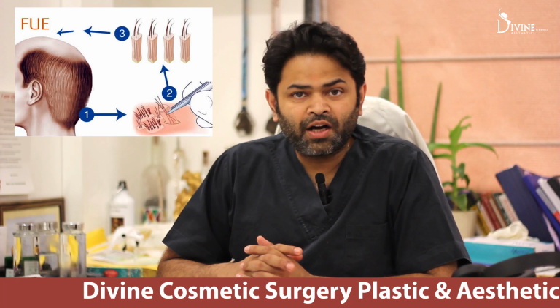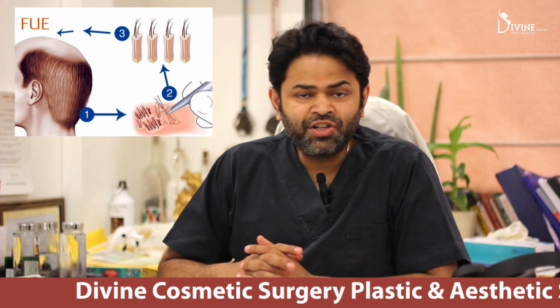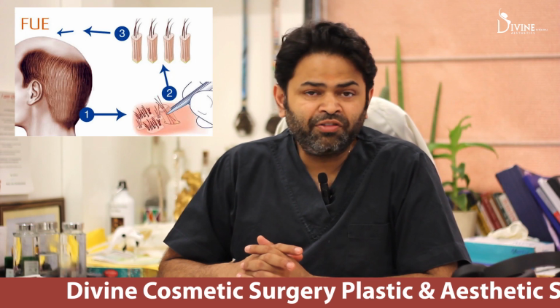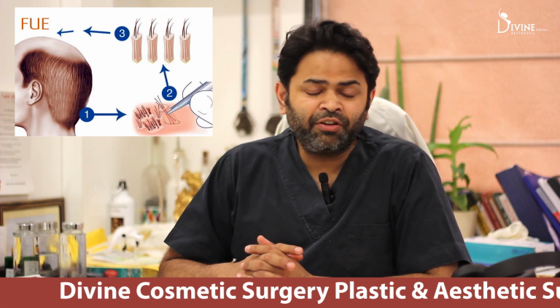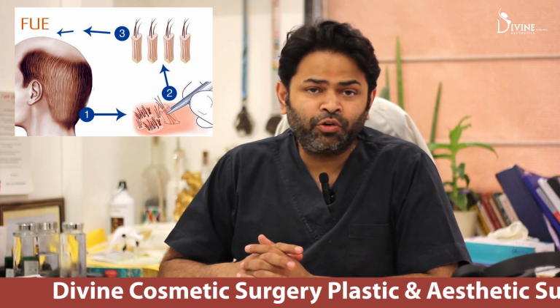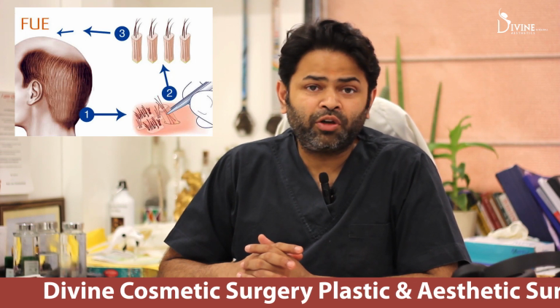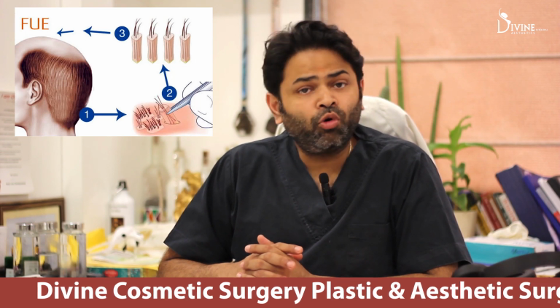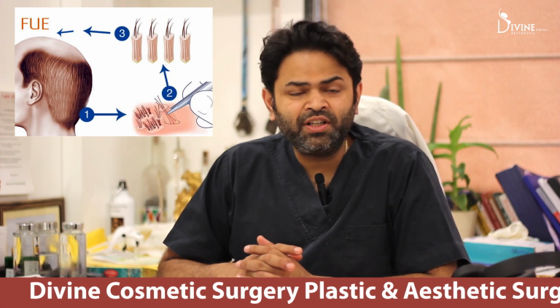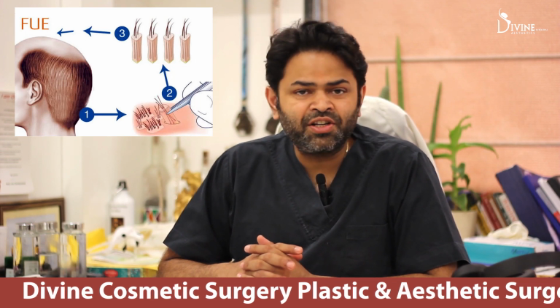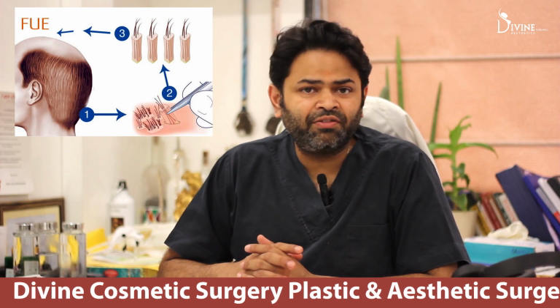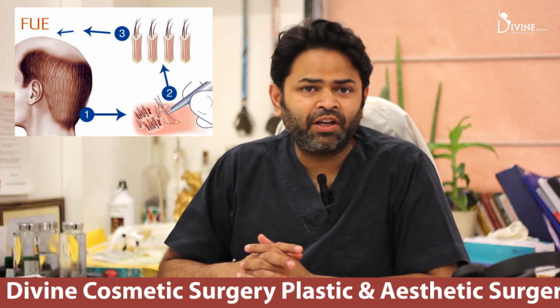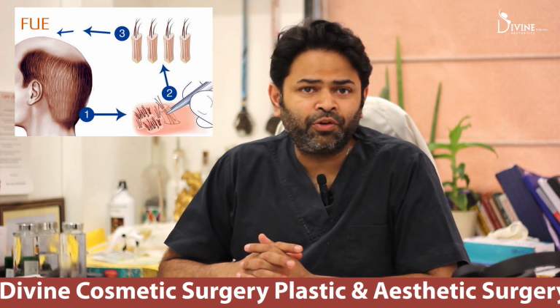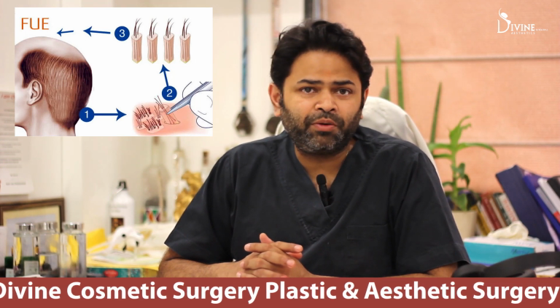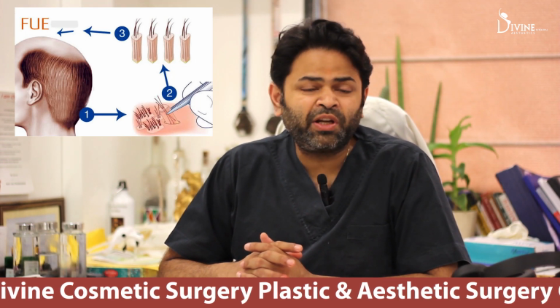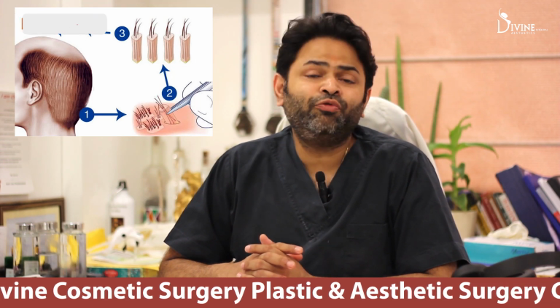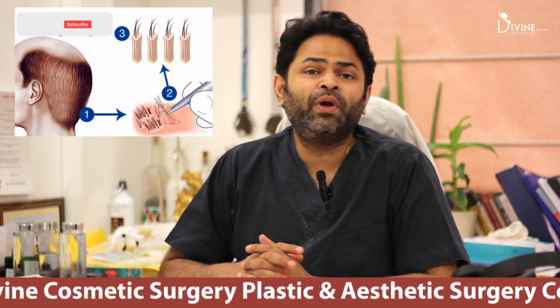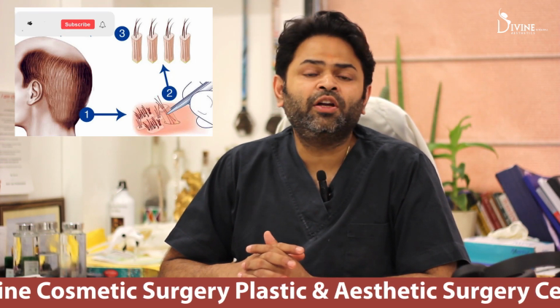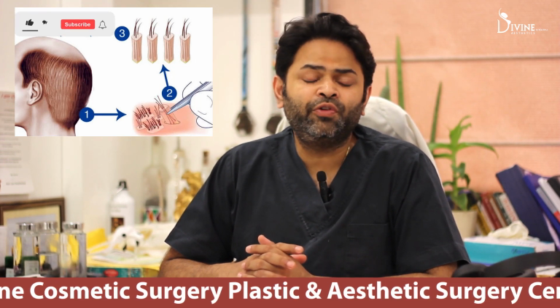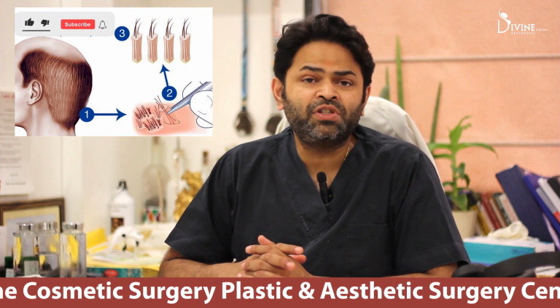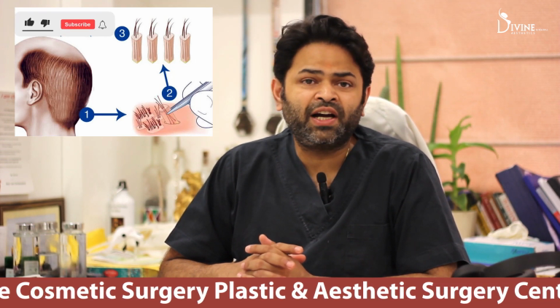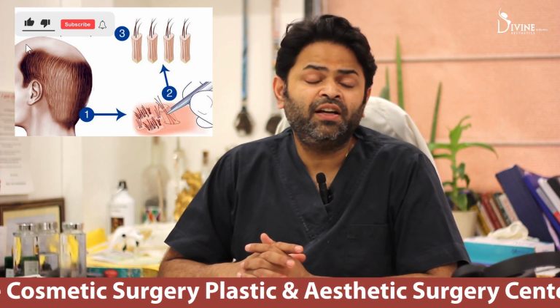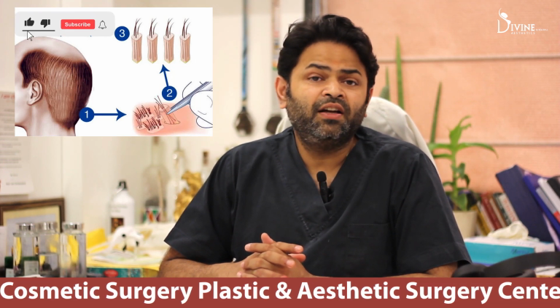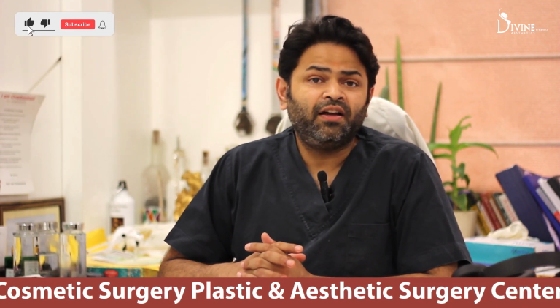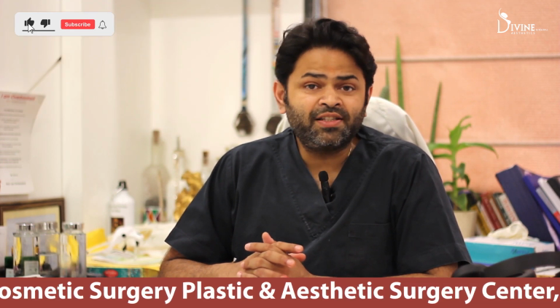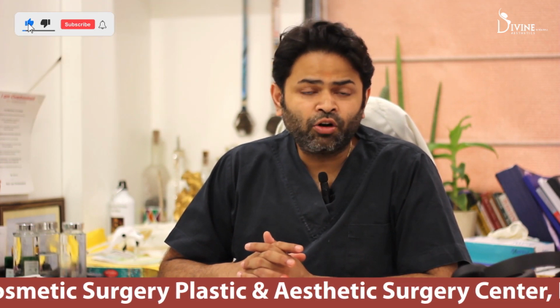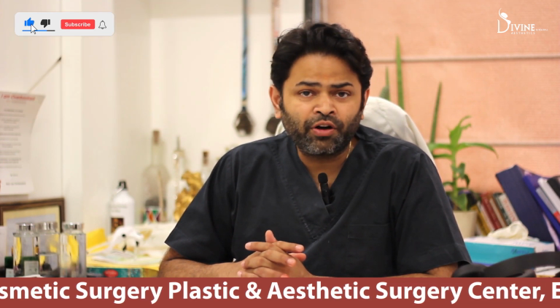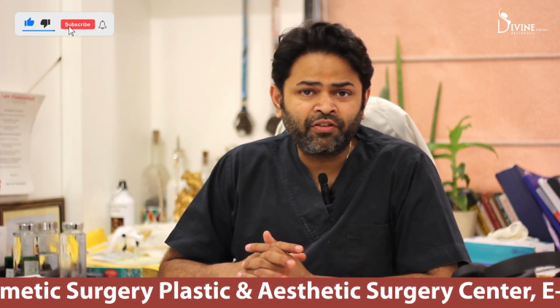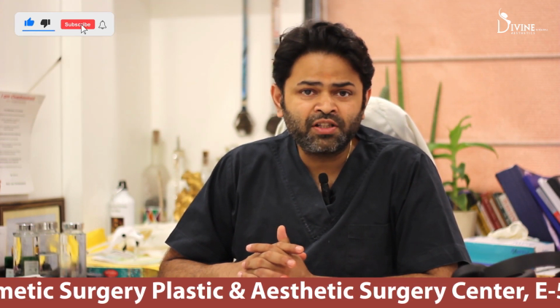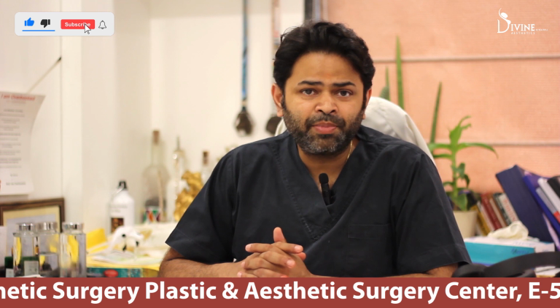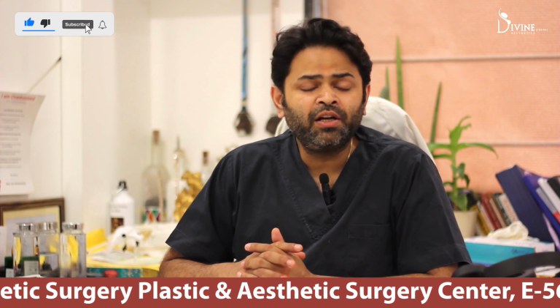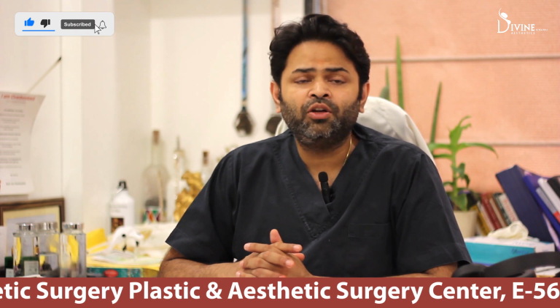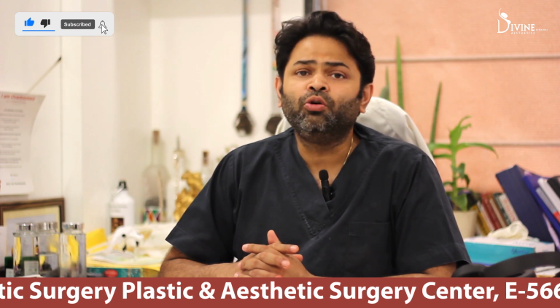Unshaven FUE. What is unshaven FUE? Many of you get confused — is it a long hair transplant? No.